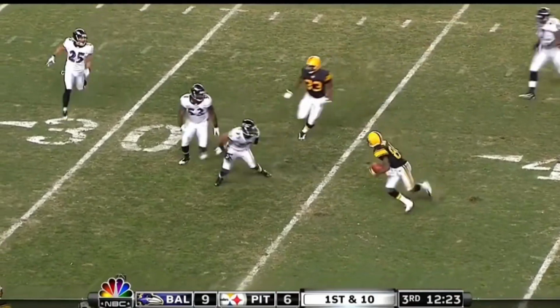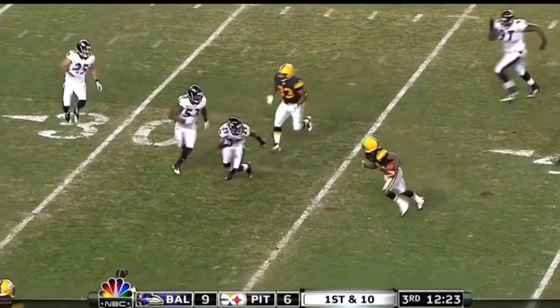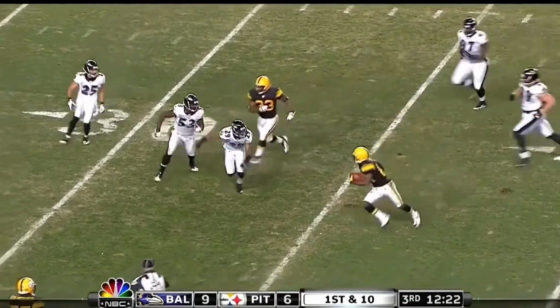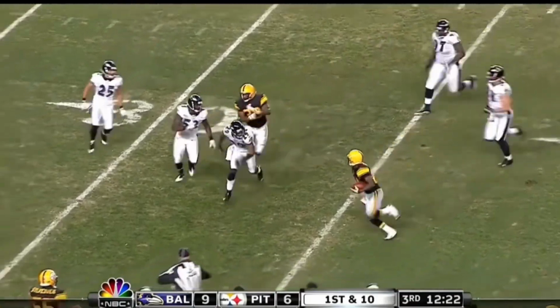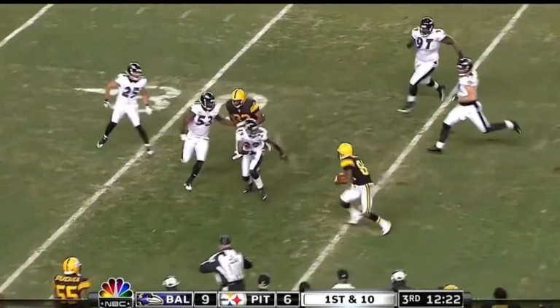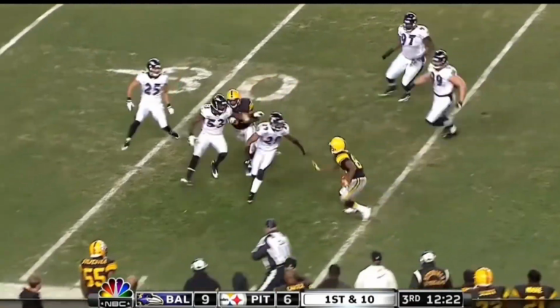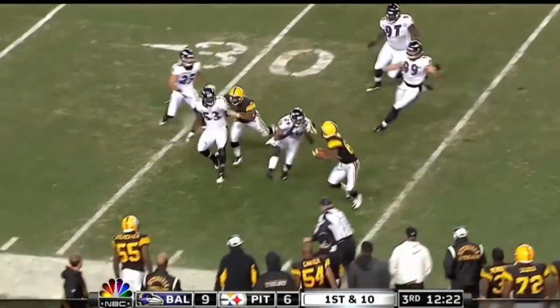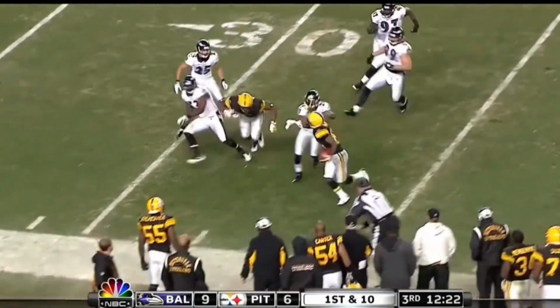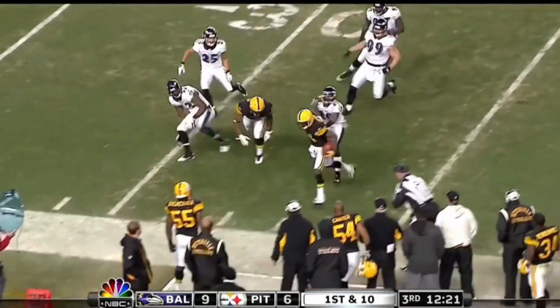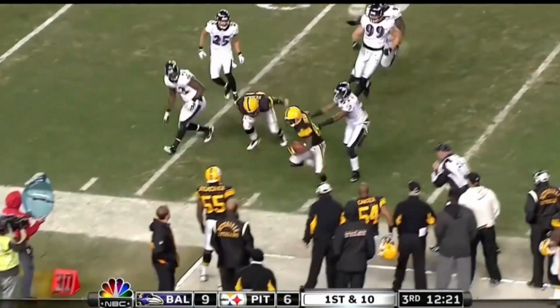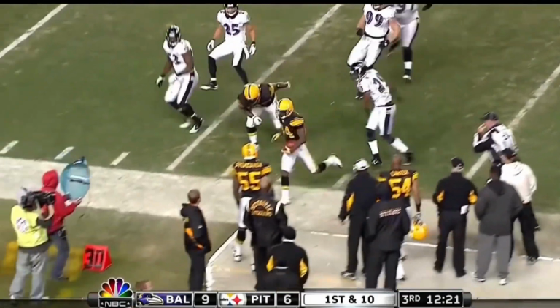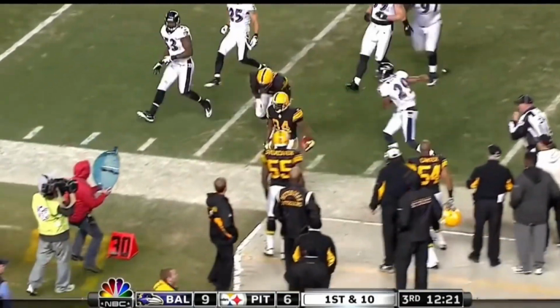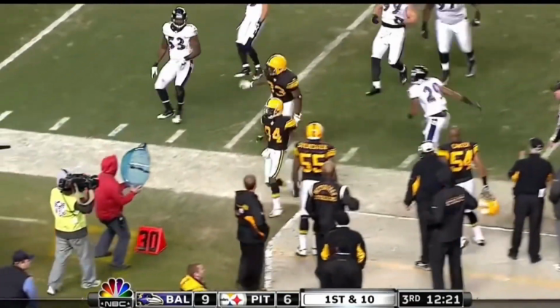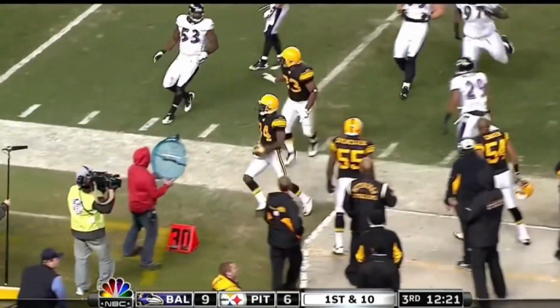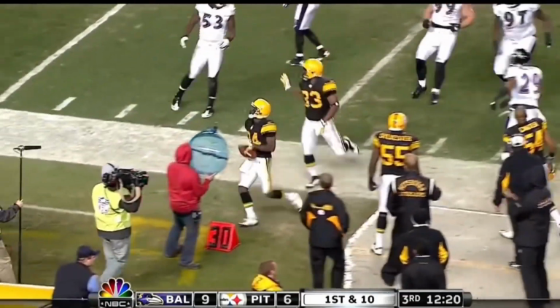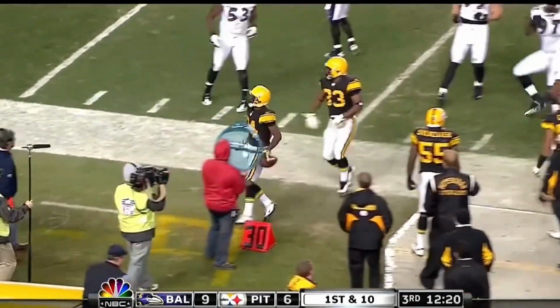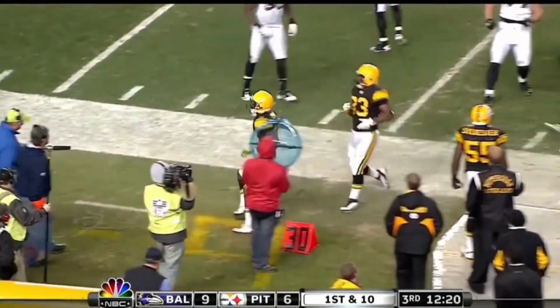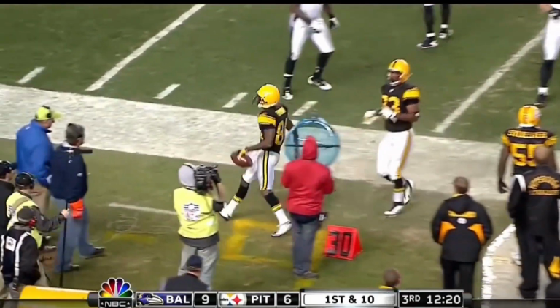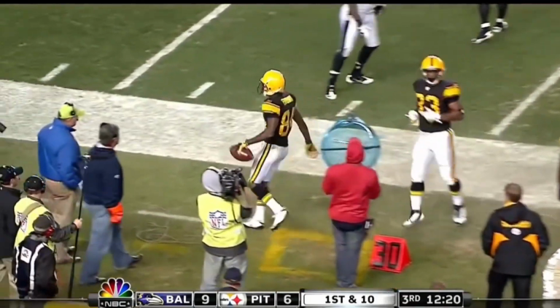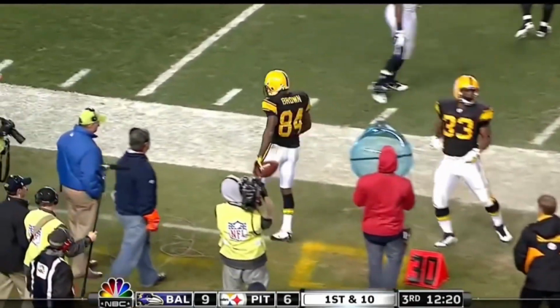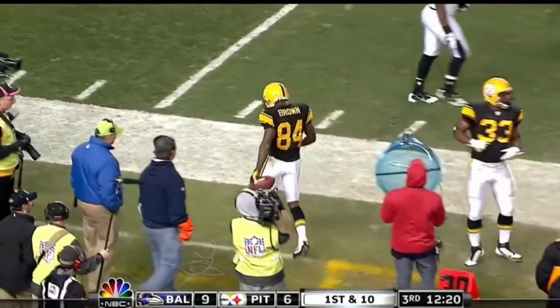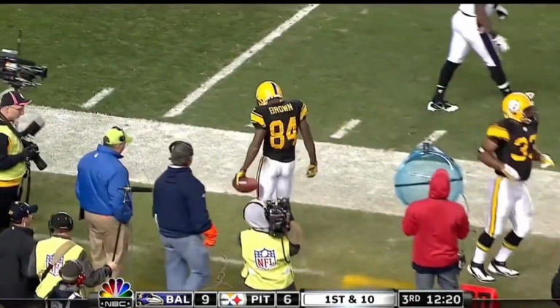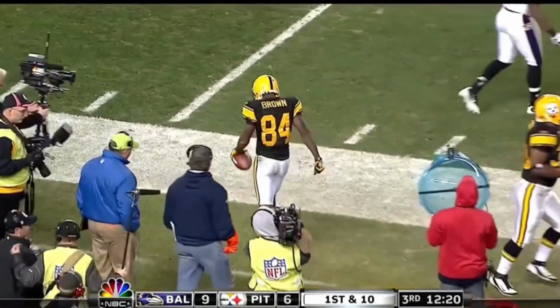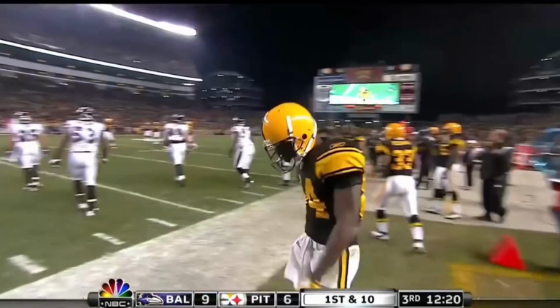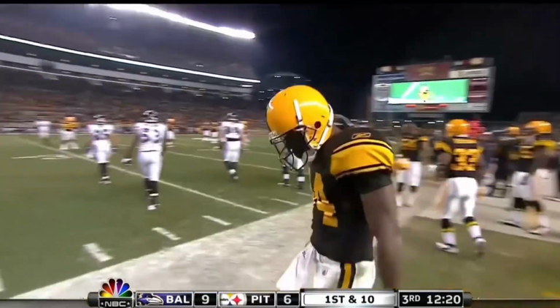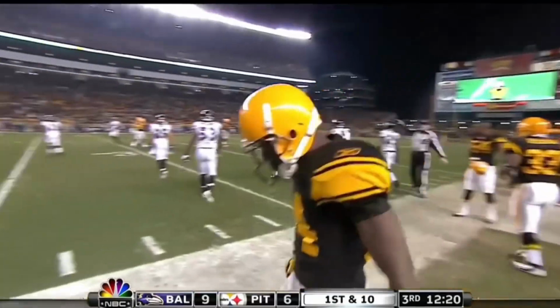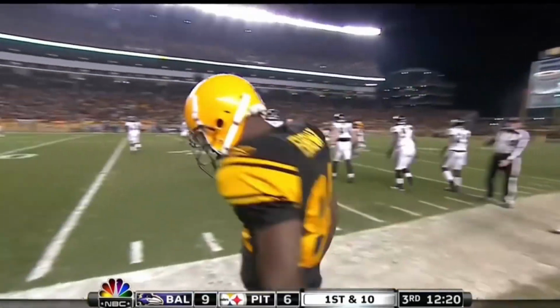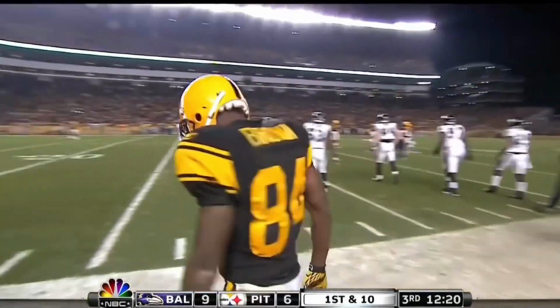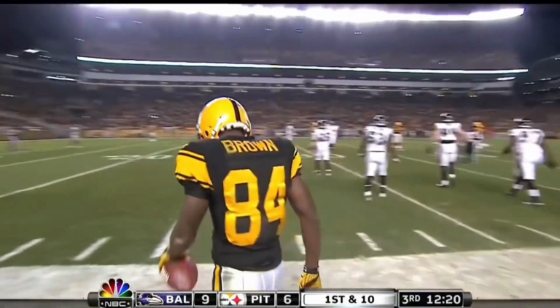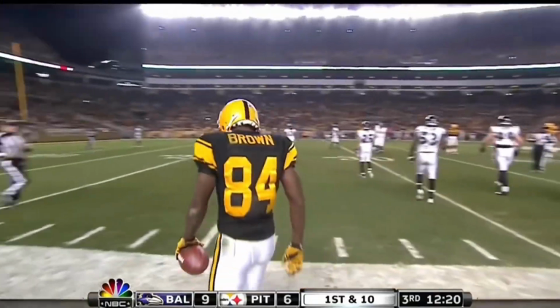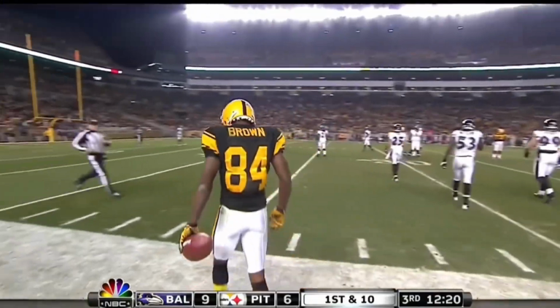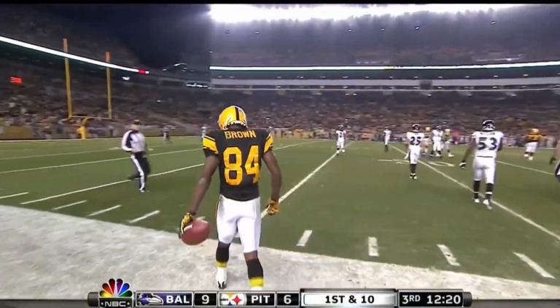Brown — spinning around, spinning away, and out of bounds finally at the 33-yard line.